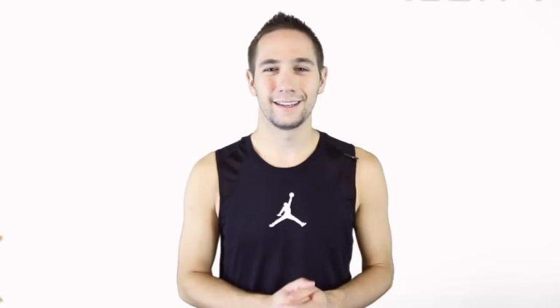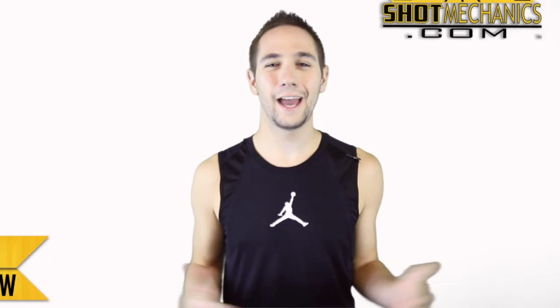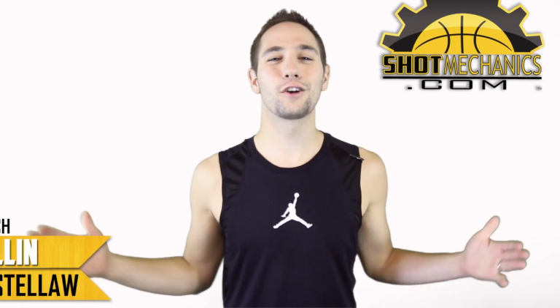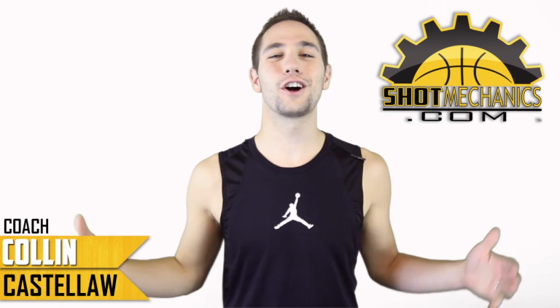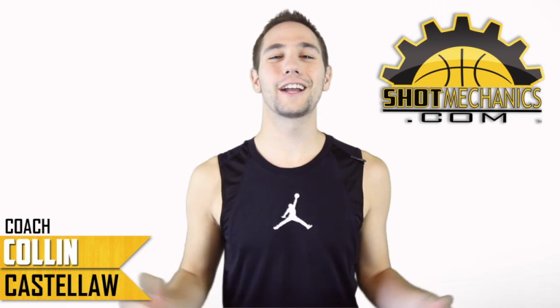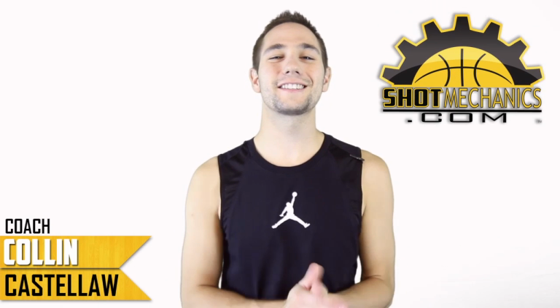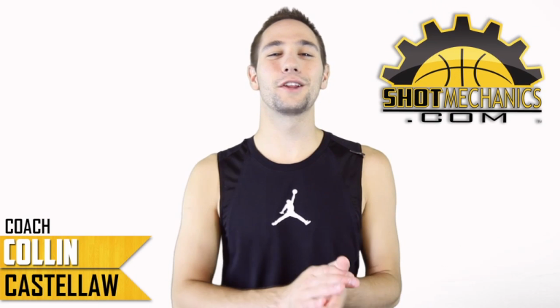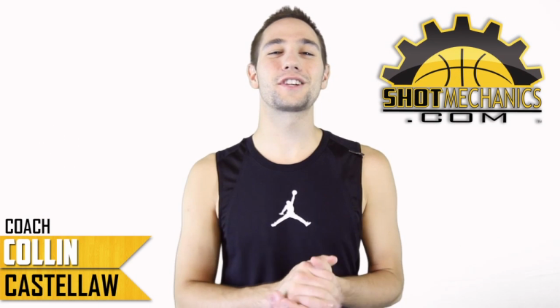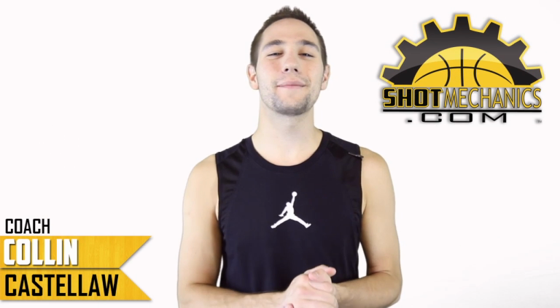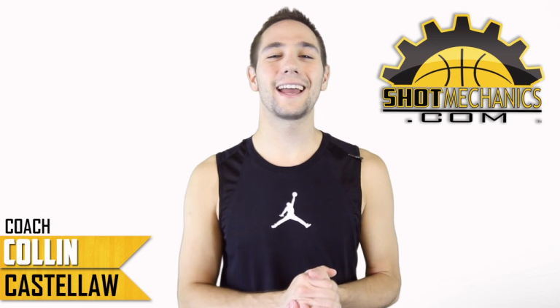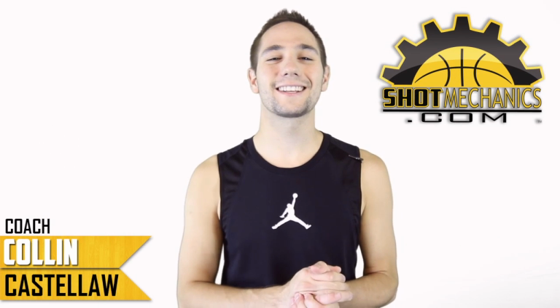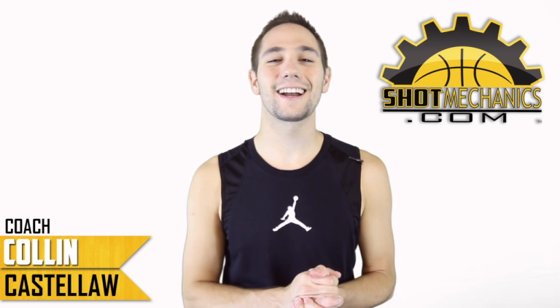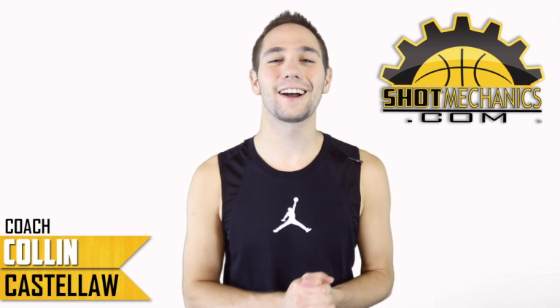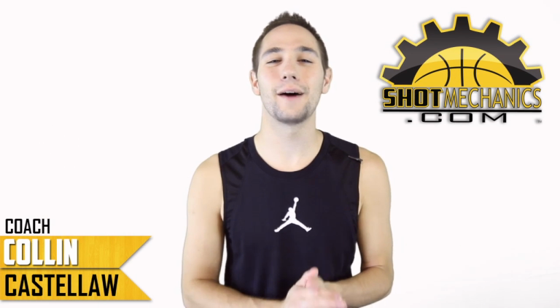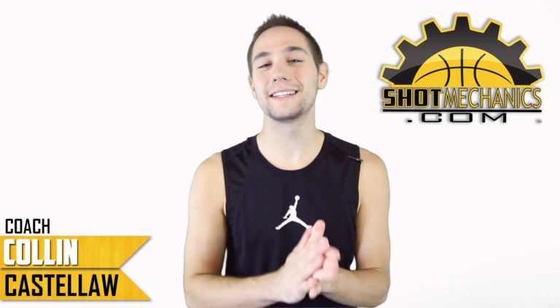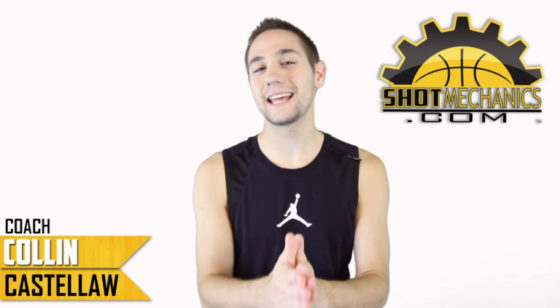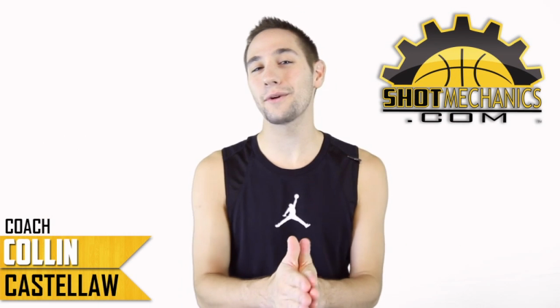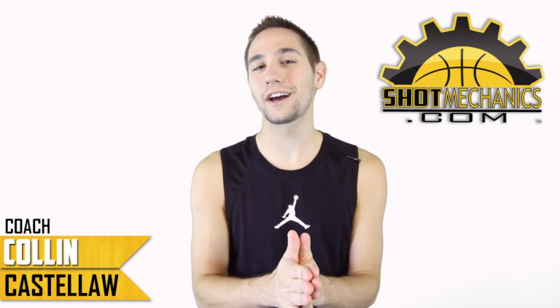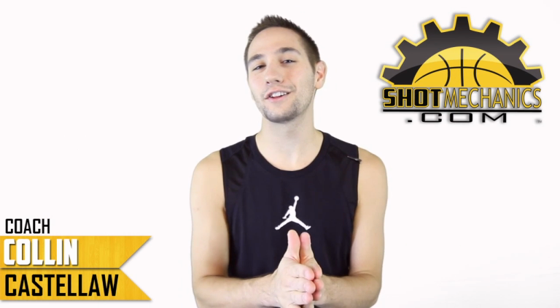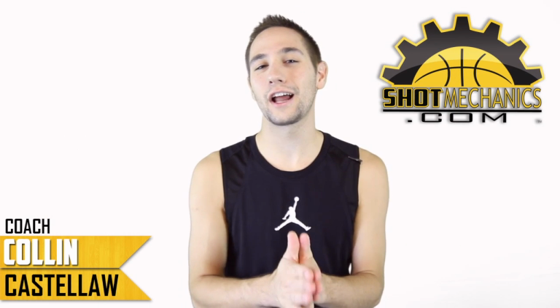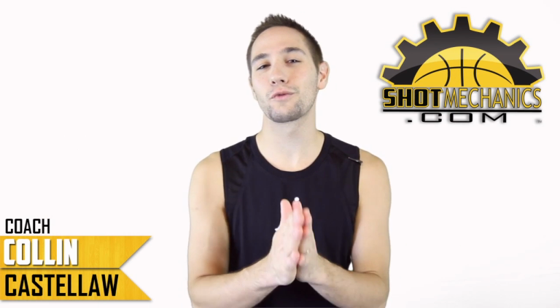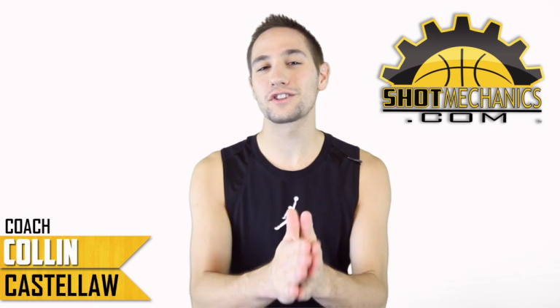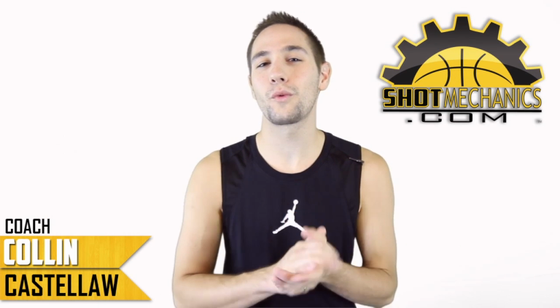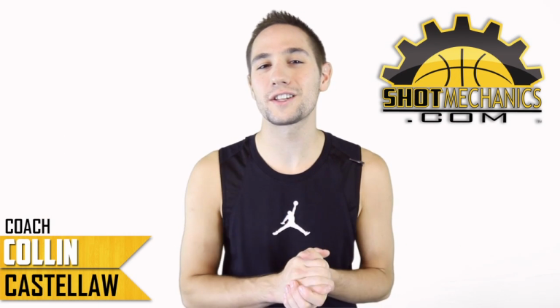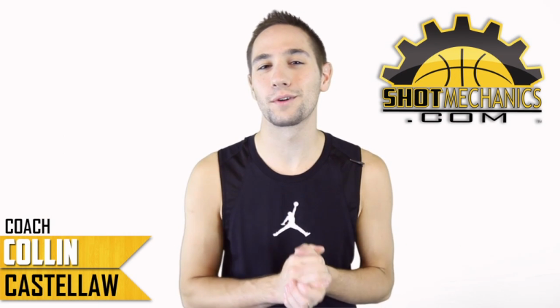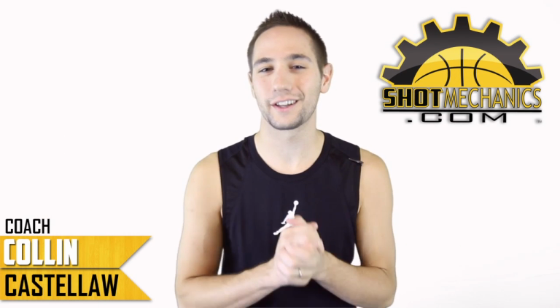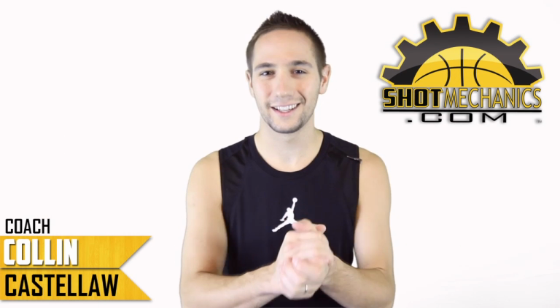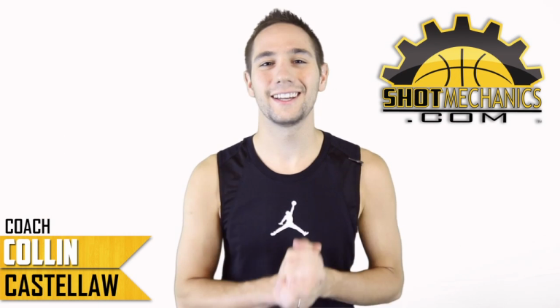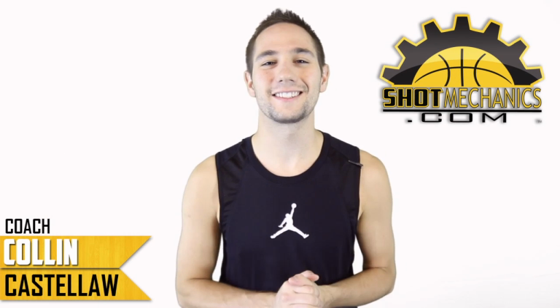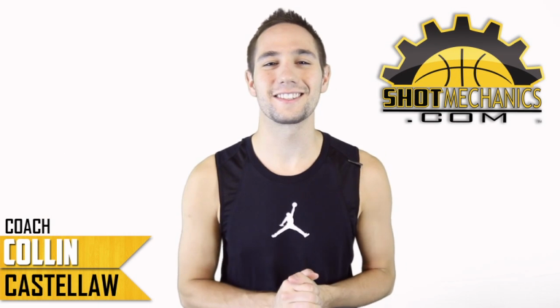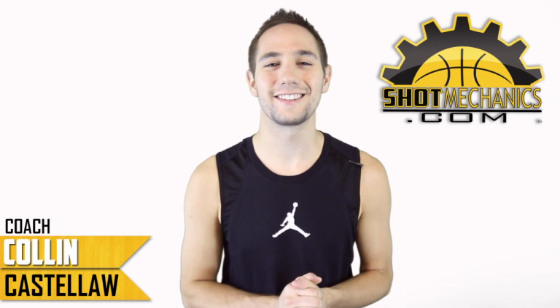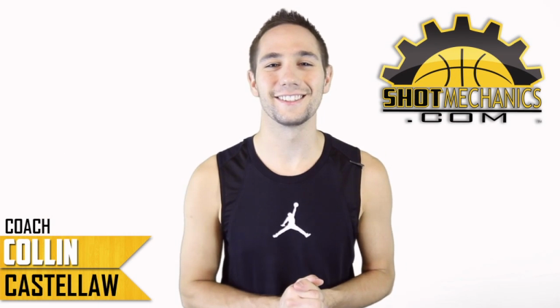Hey, Coach Collin Castello with ShopMechanics.com, and today we're going to learn how Russell Westbrook gets his steals.